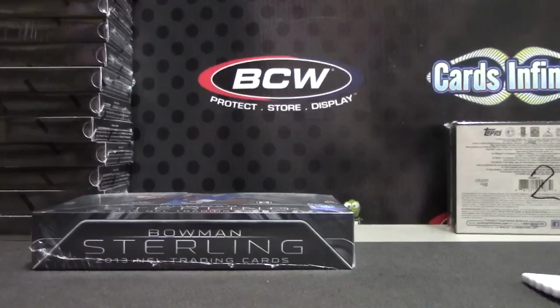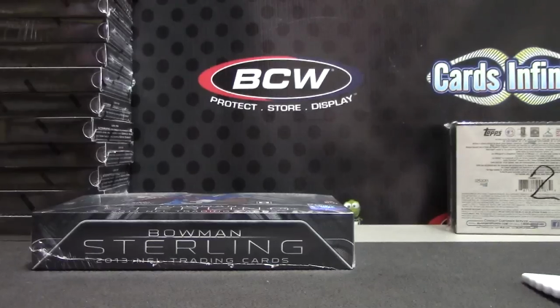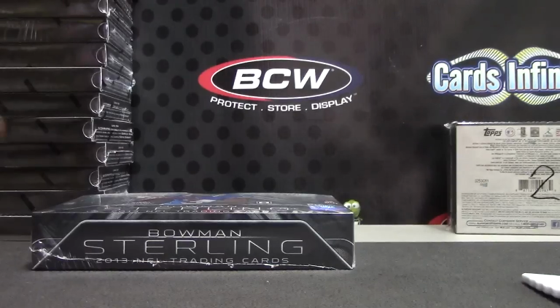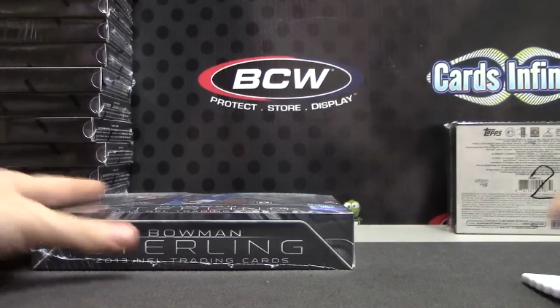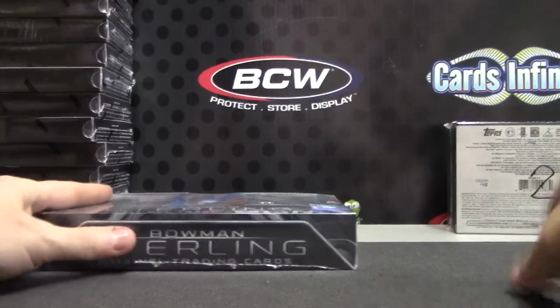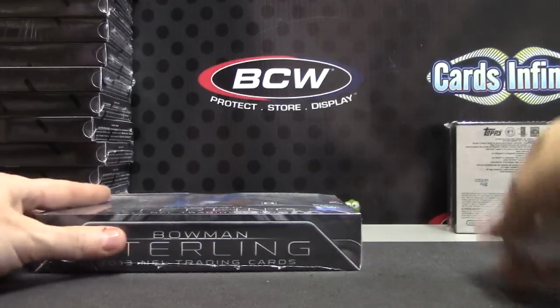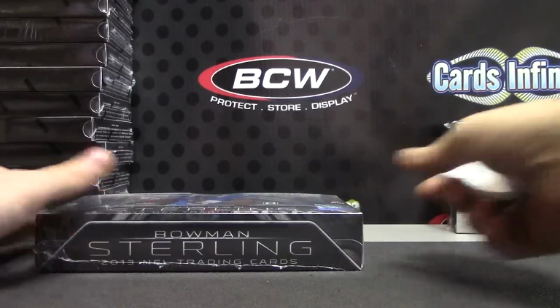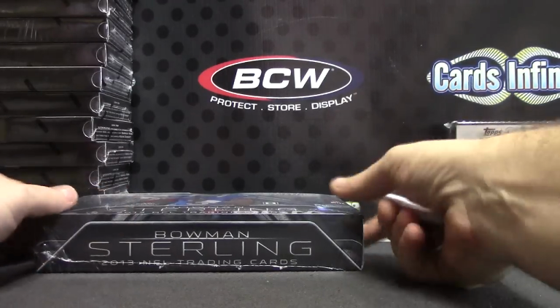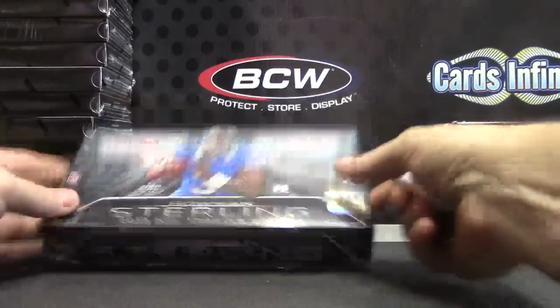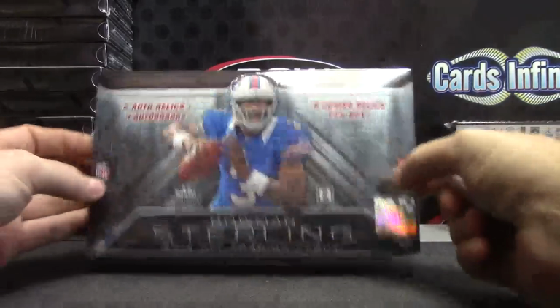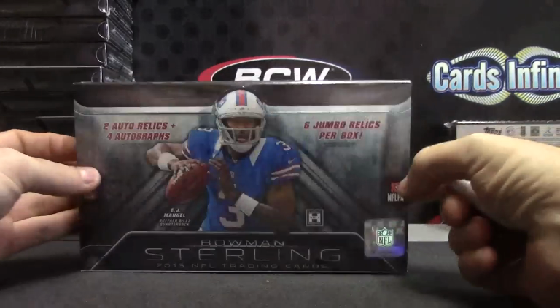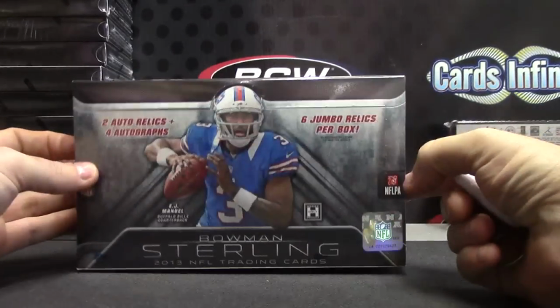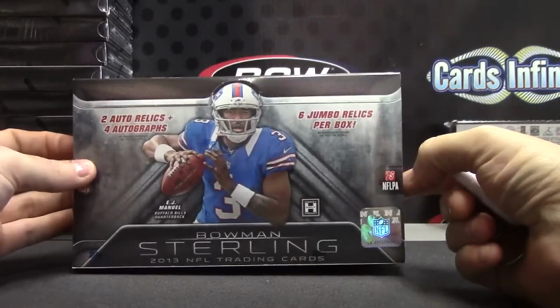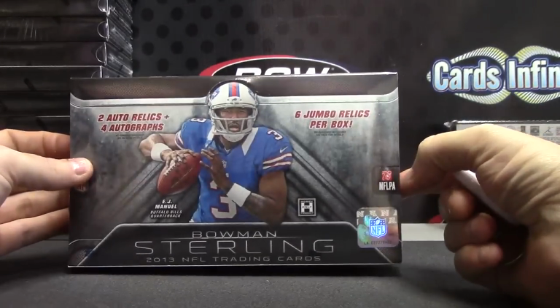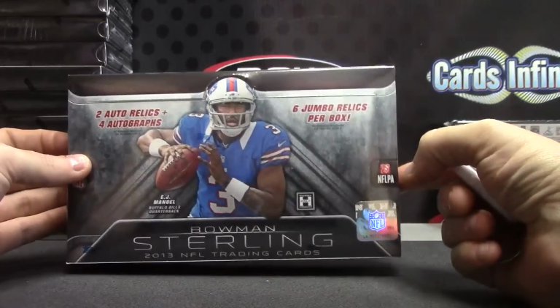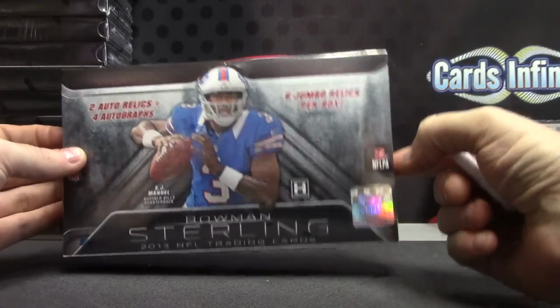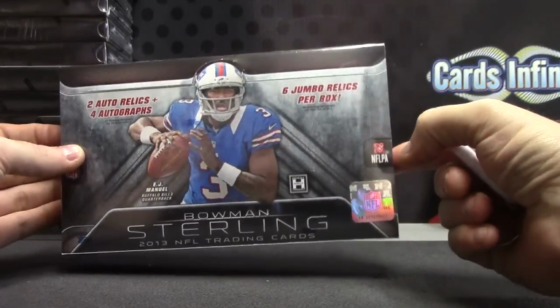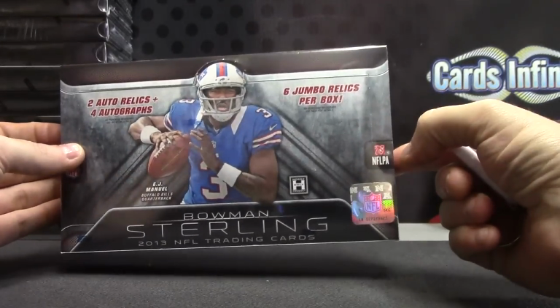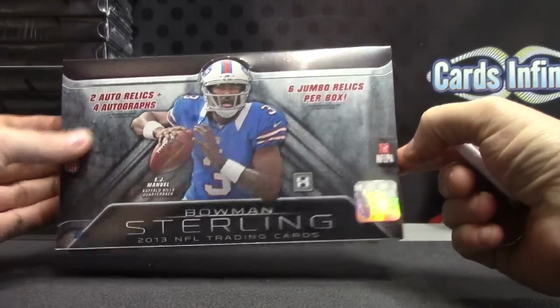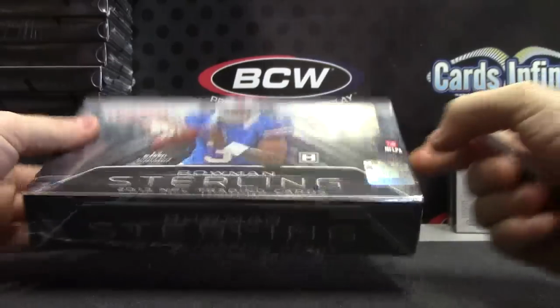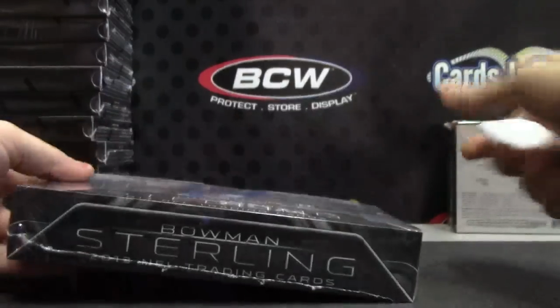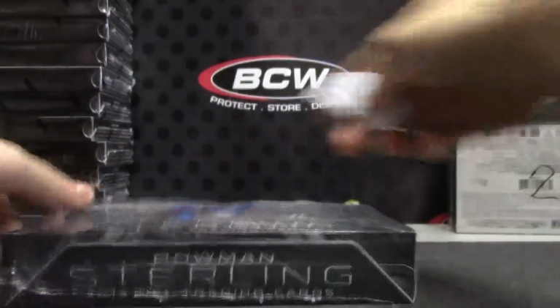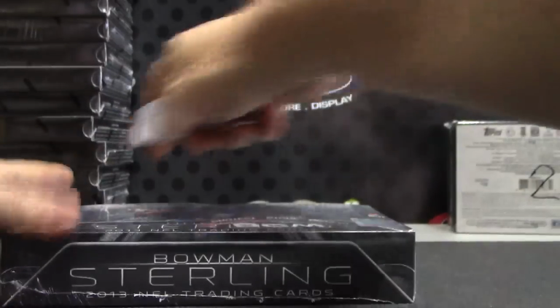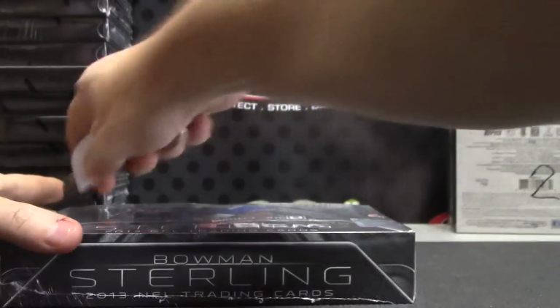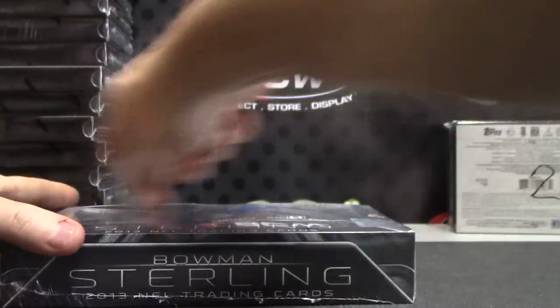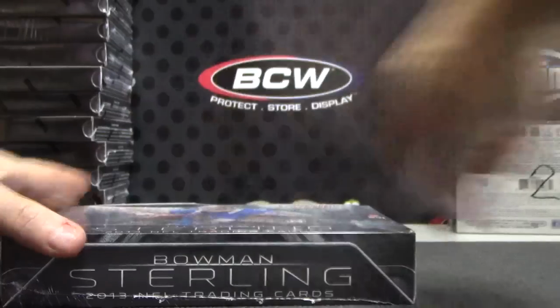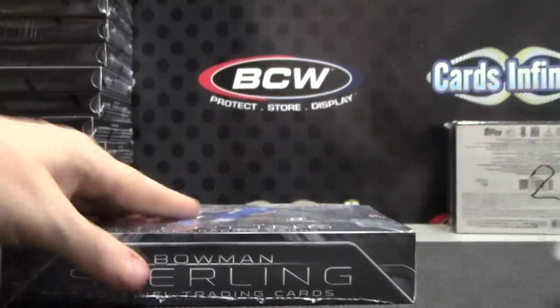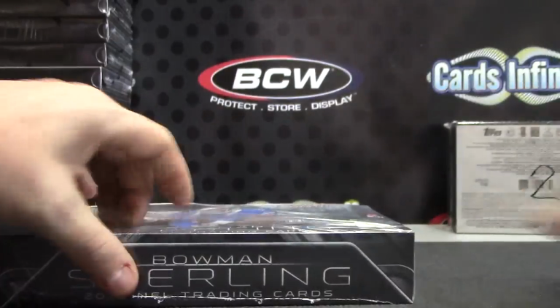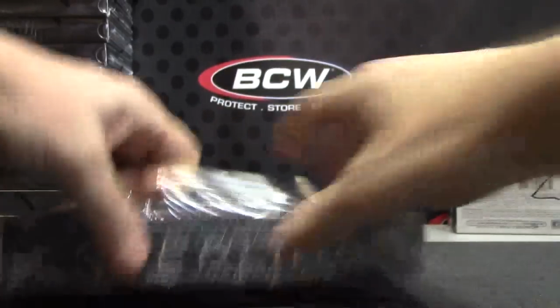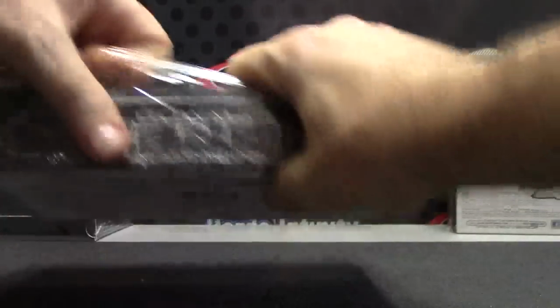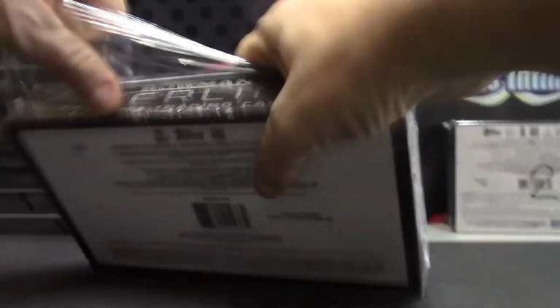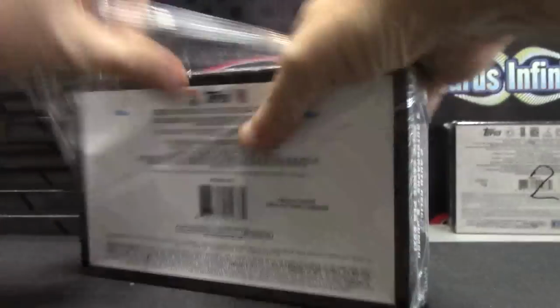Sorry about that. Anyway, Hockey Boy, here we go, man. 2013 Bowman Sterling.